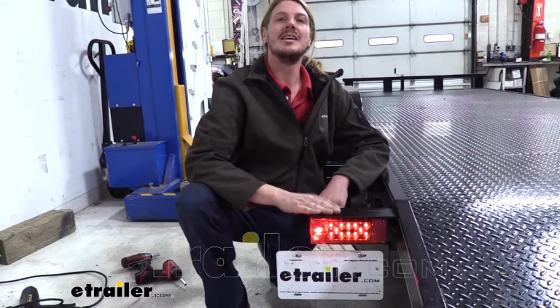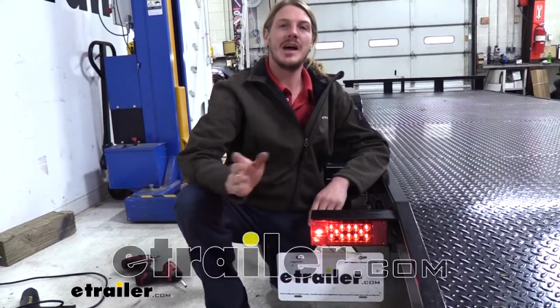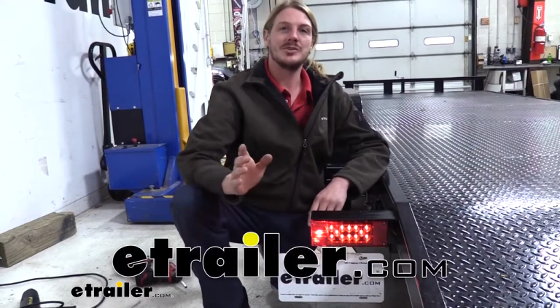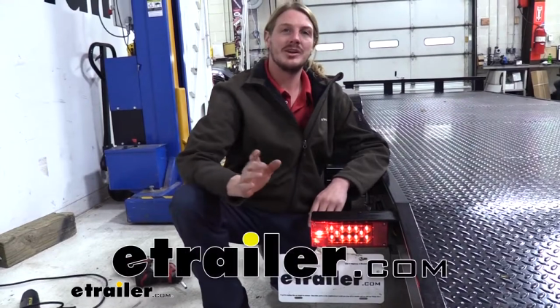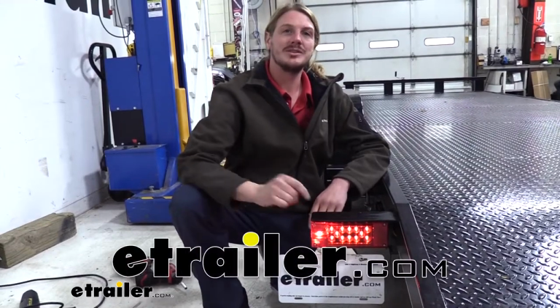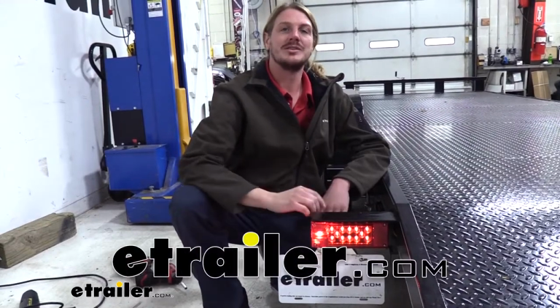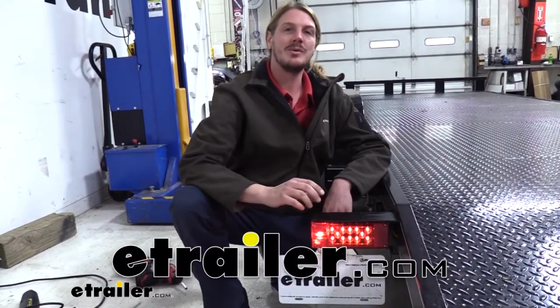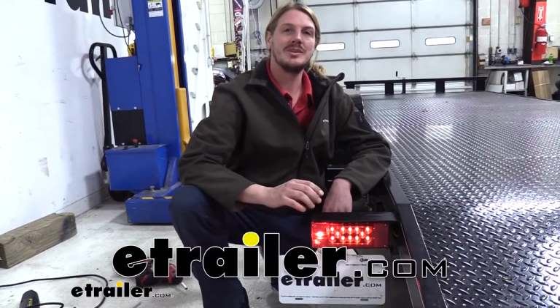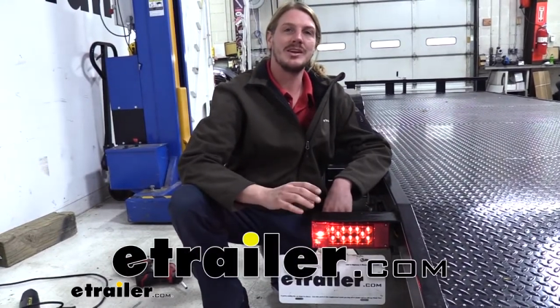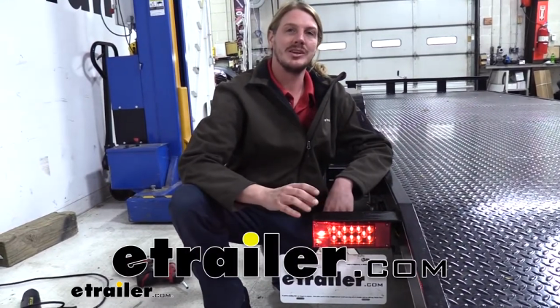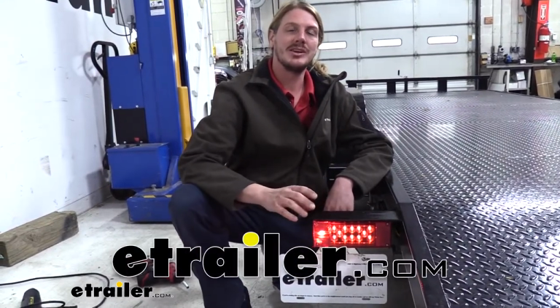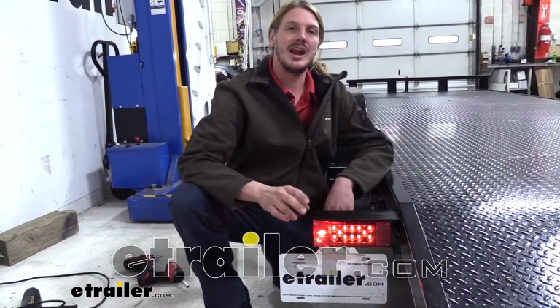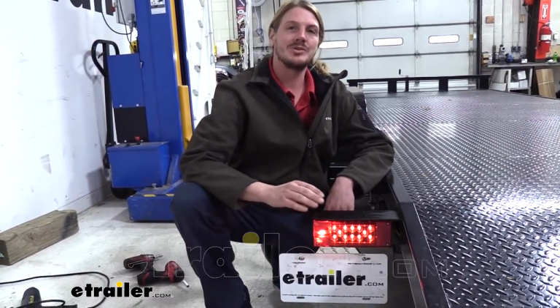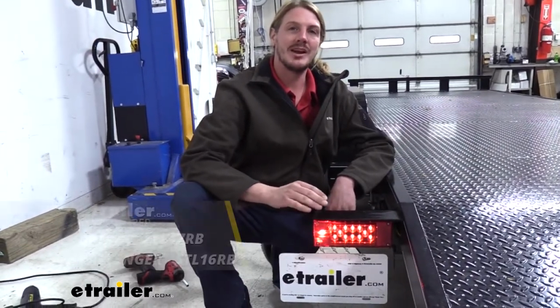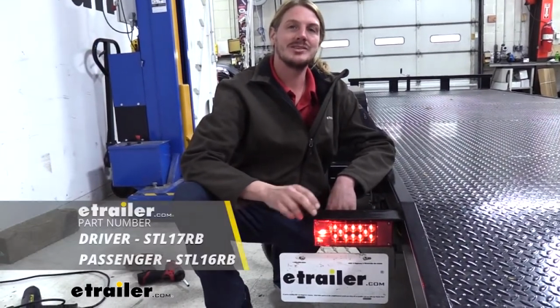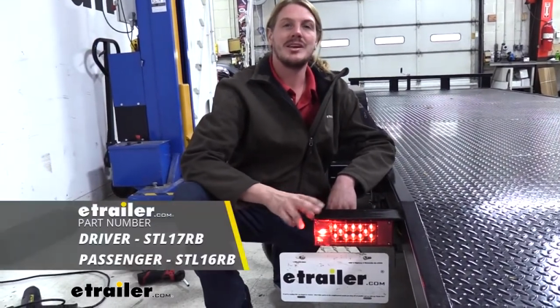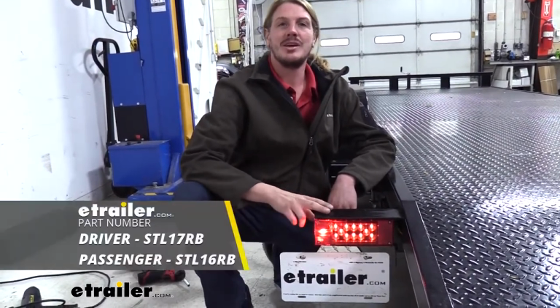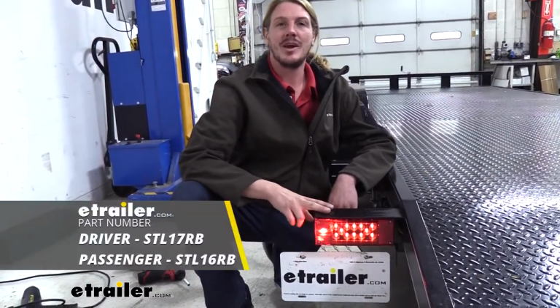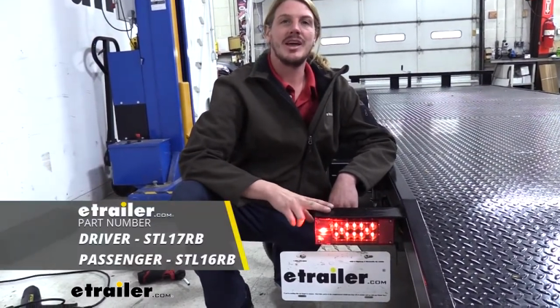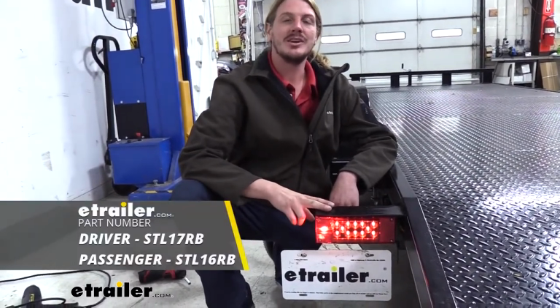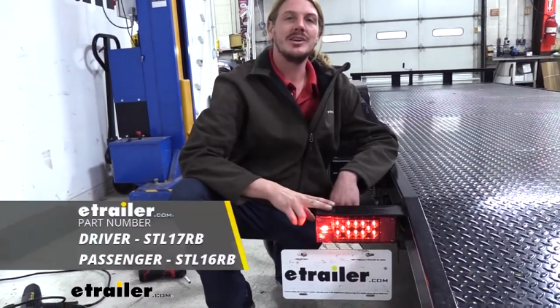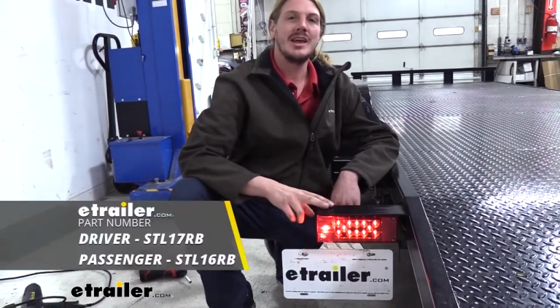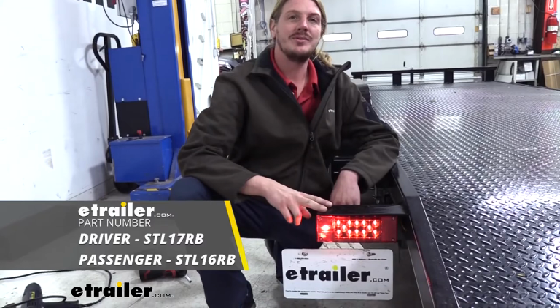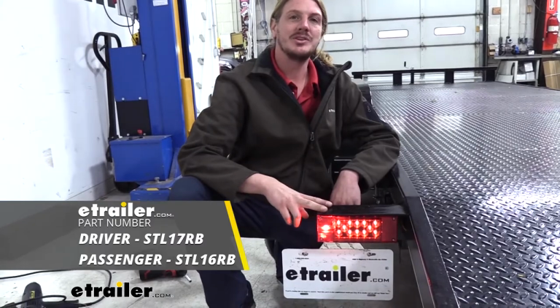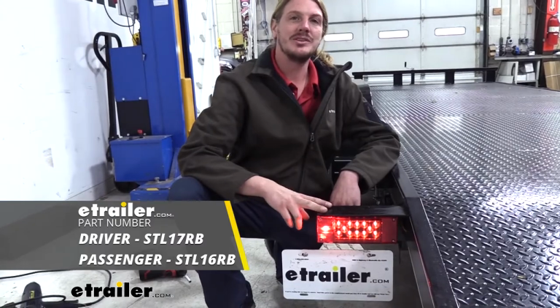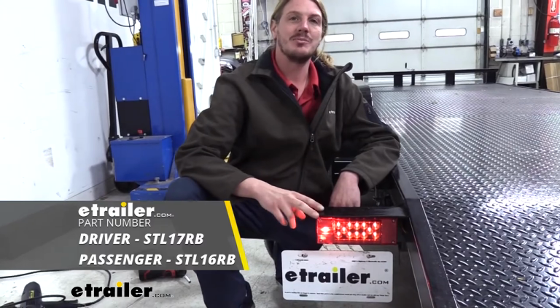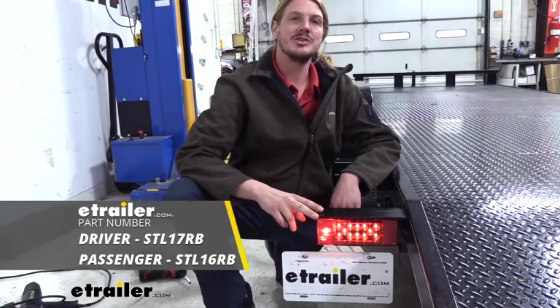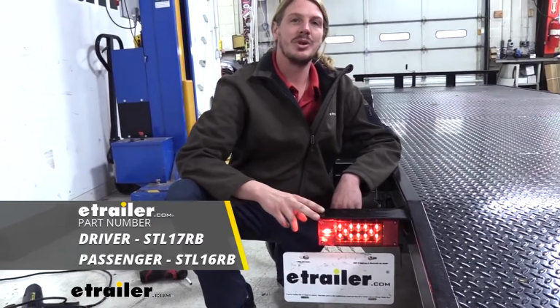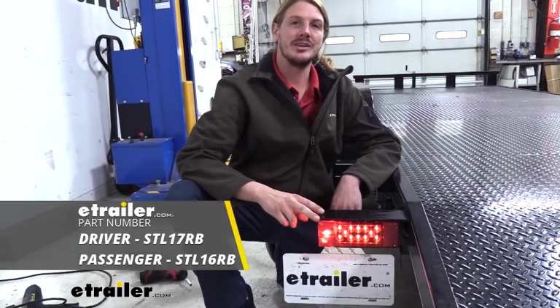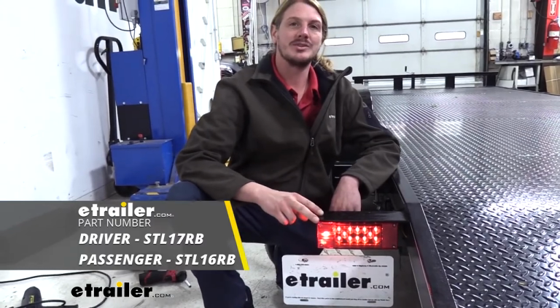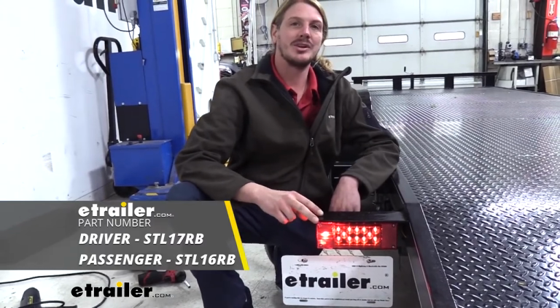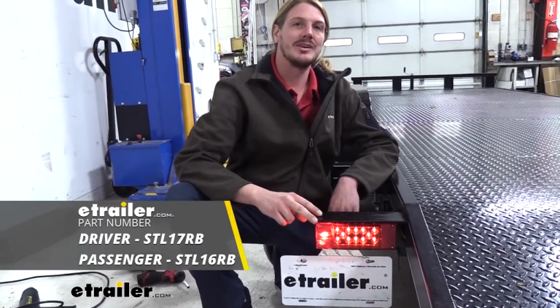Hi there, trailer owners. Today we're going to be taking a look at Optronics Rectangular 8-Function Submersible LED Trailer Lights.